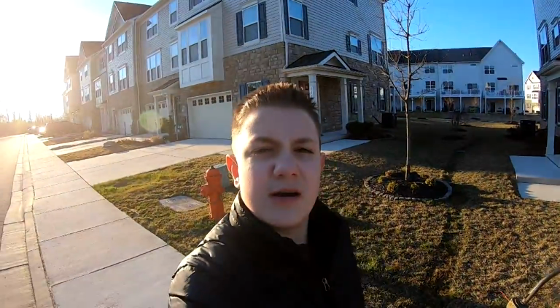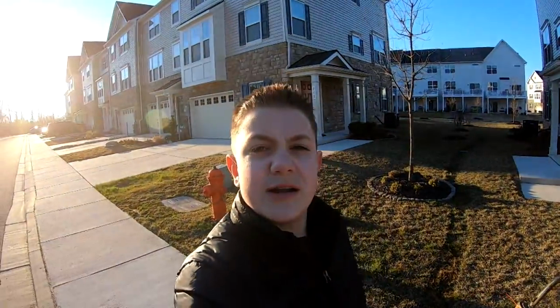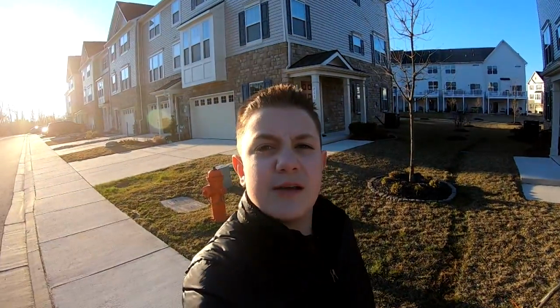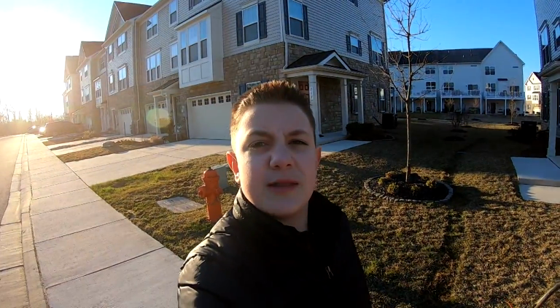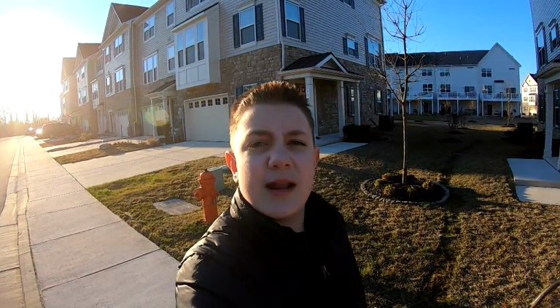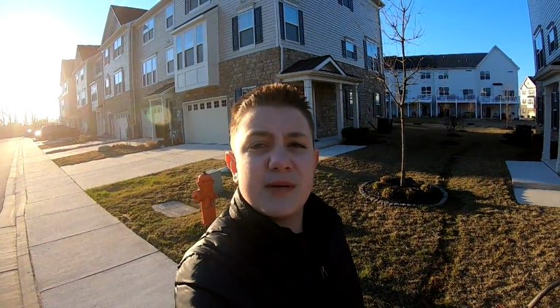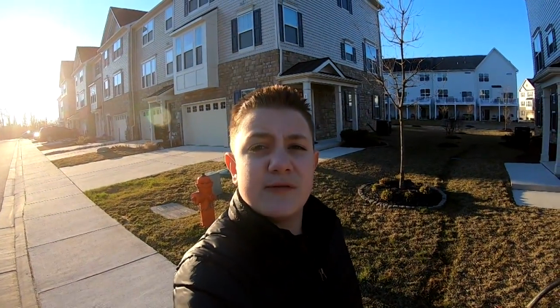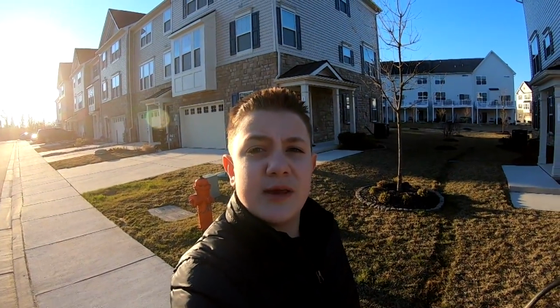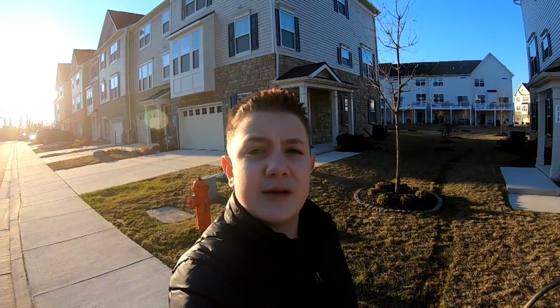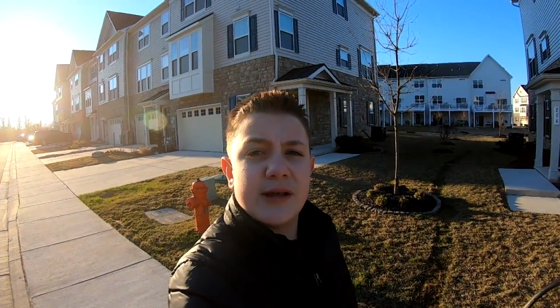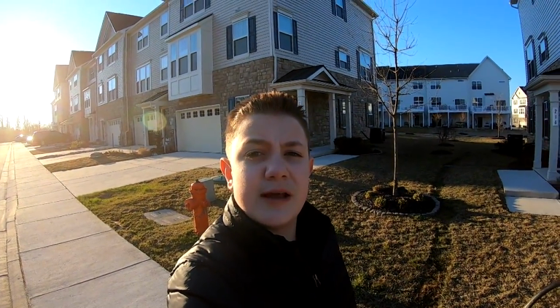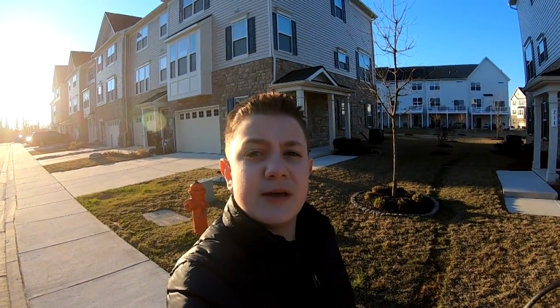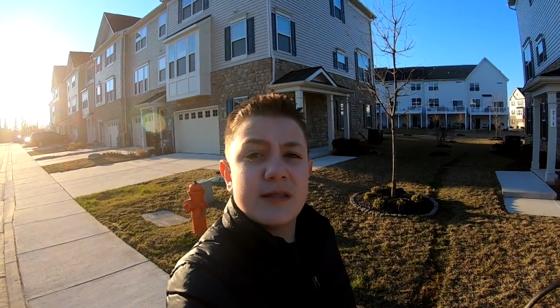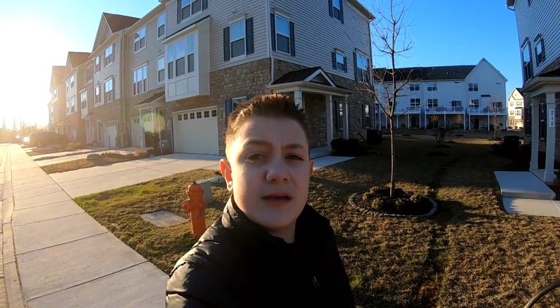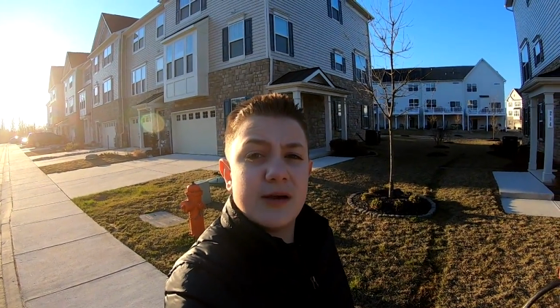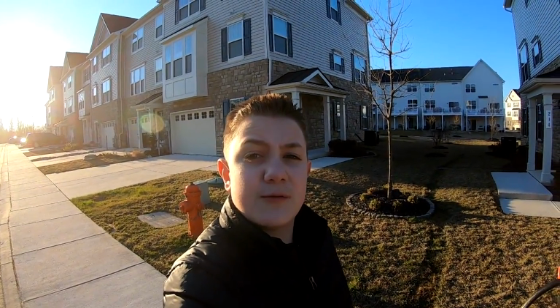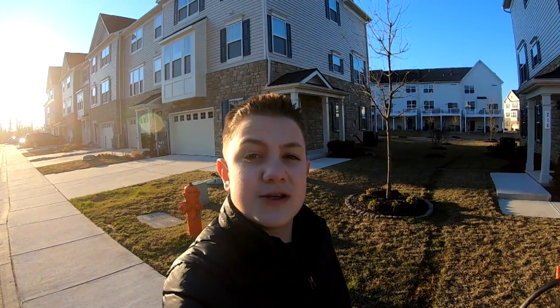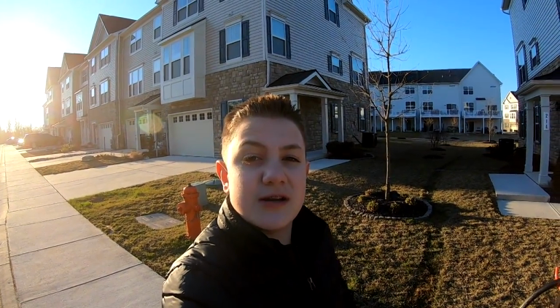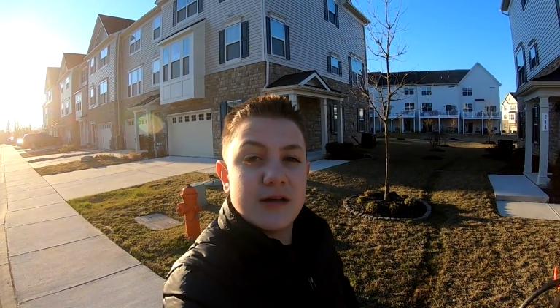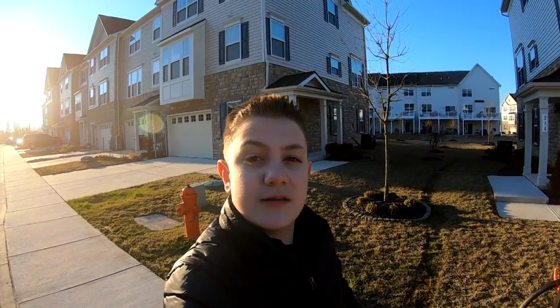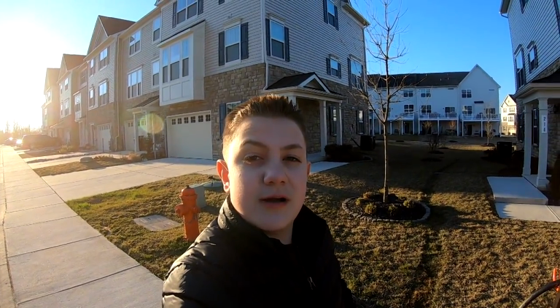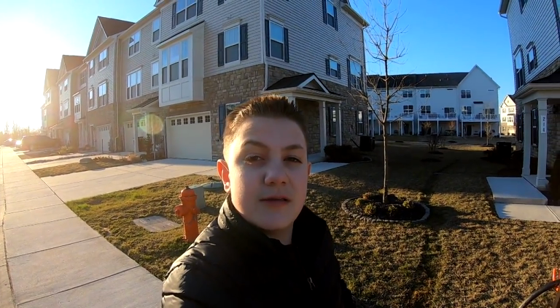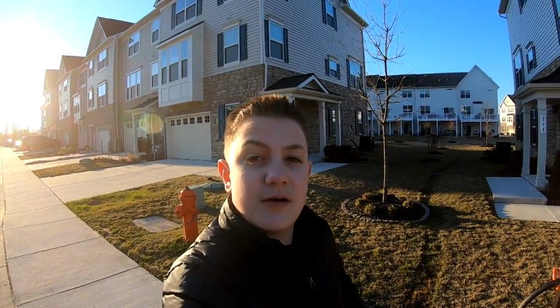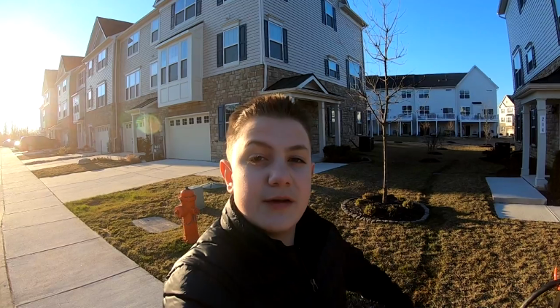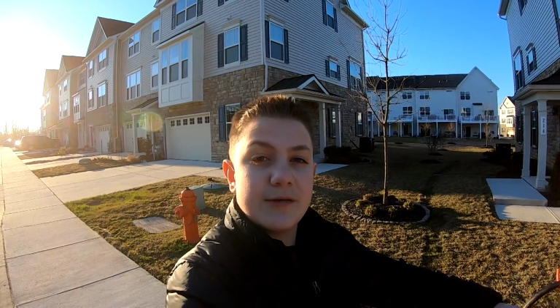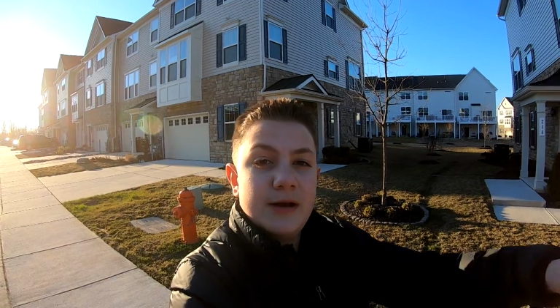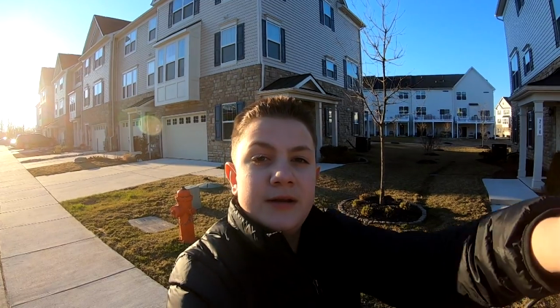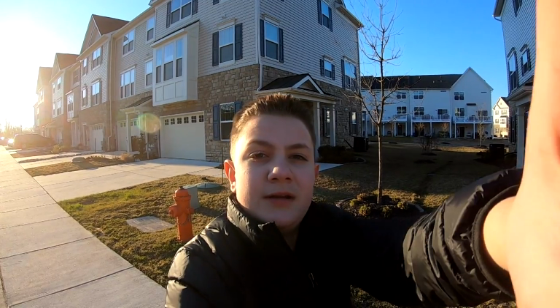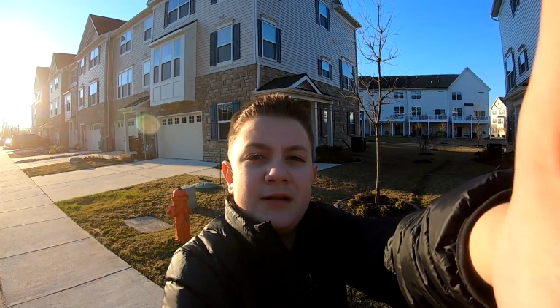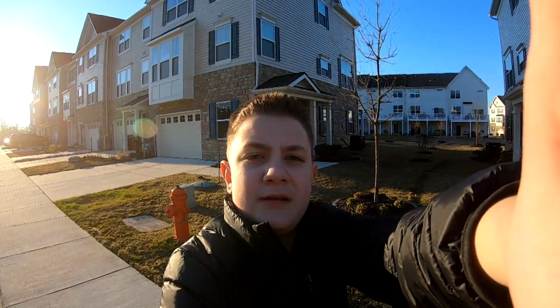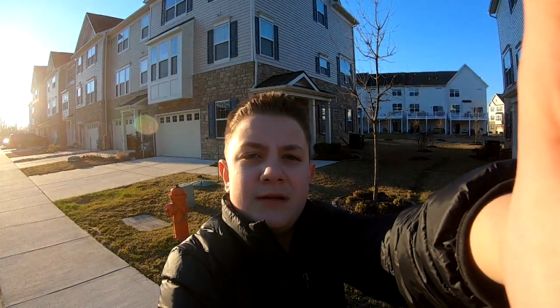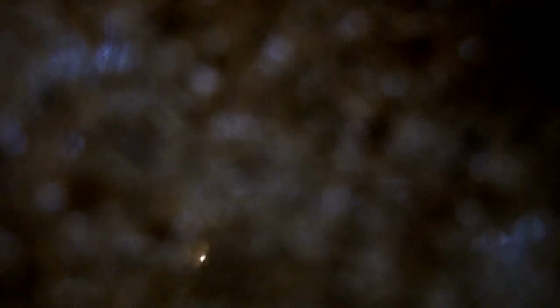Alright guys, with that, I'm Aiden from Aizelon Landscaping. Thank you guys for watching, I'll see you guys on the next one. Bye.